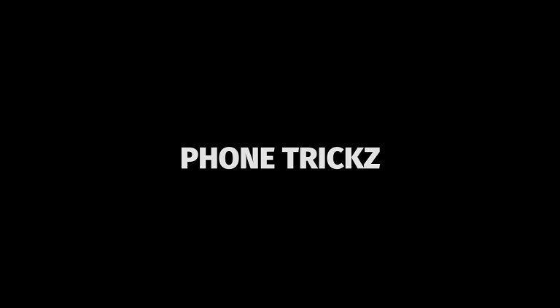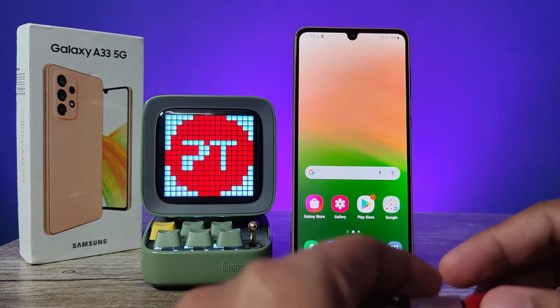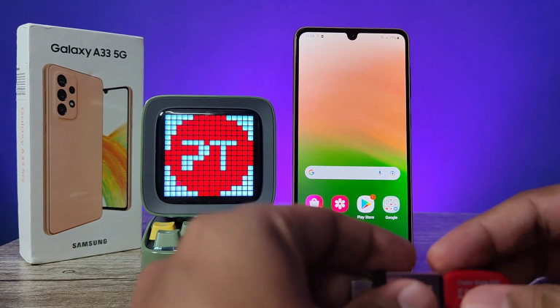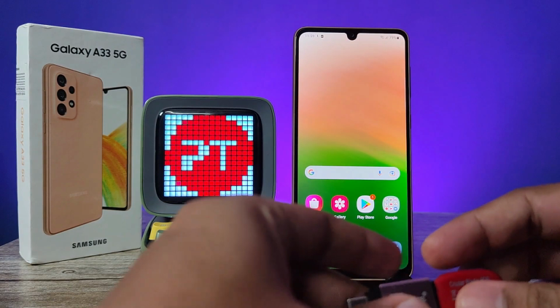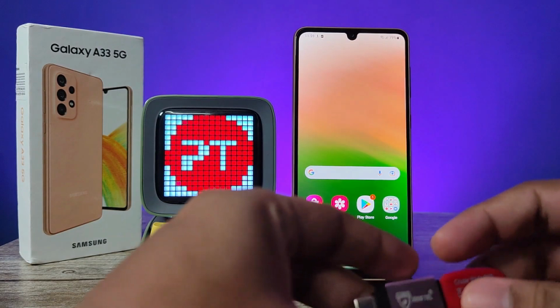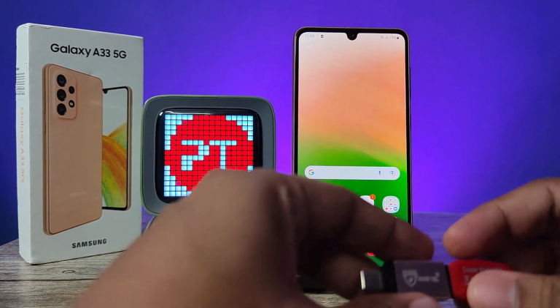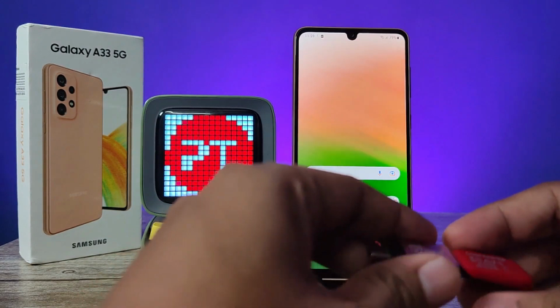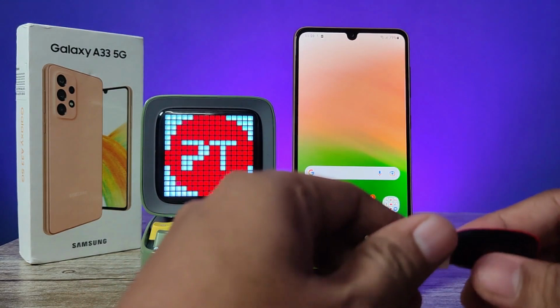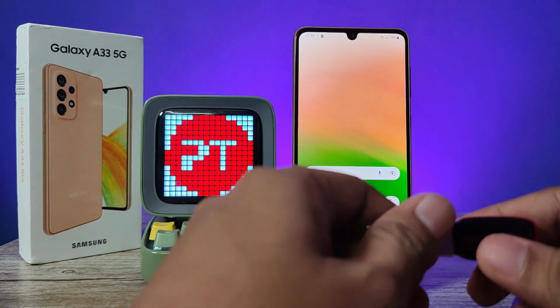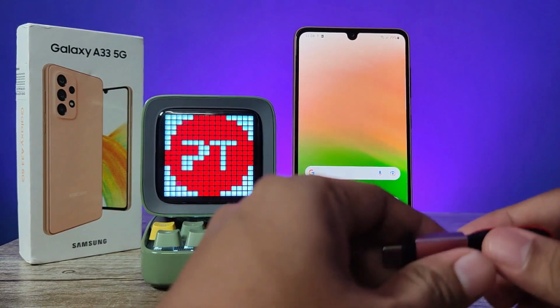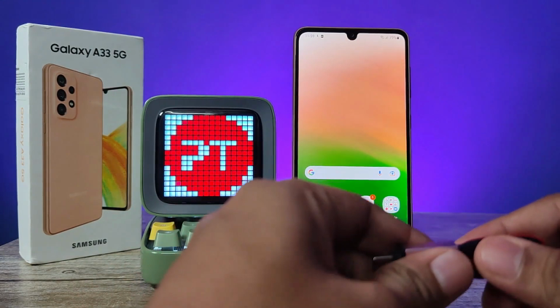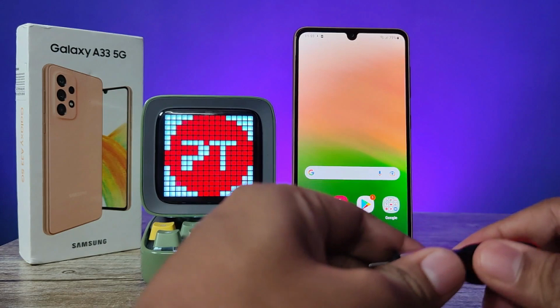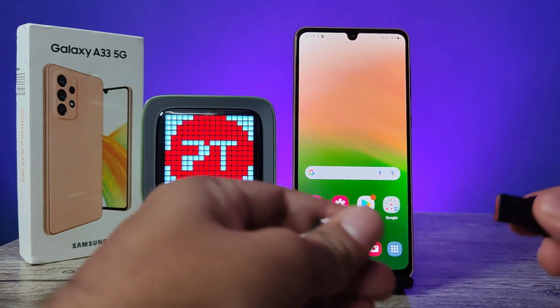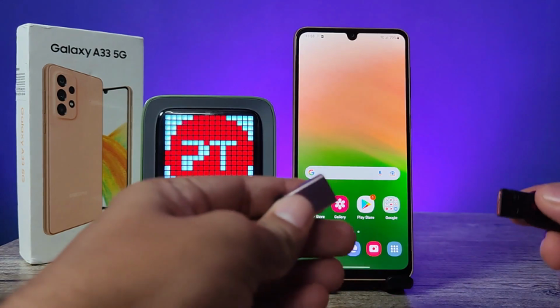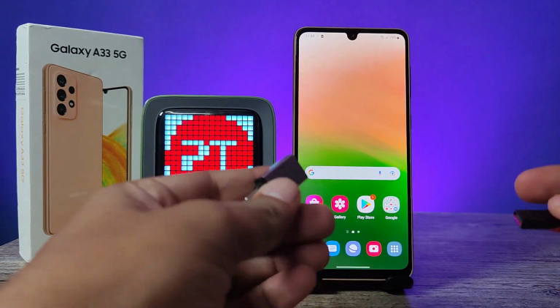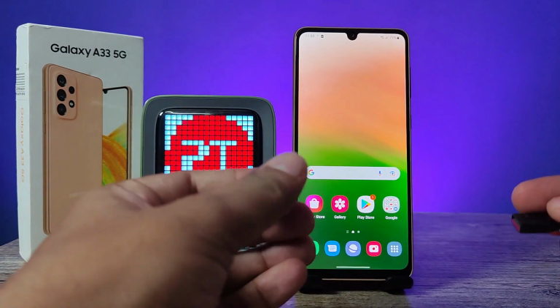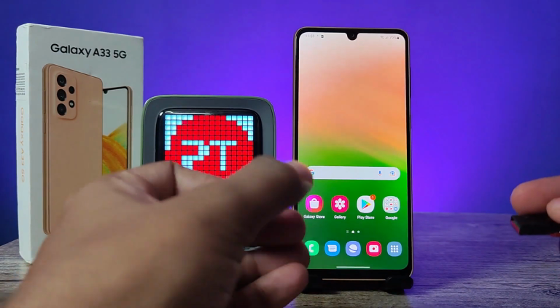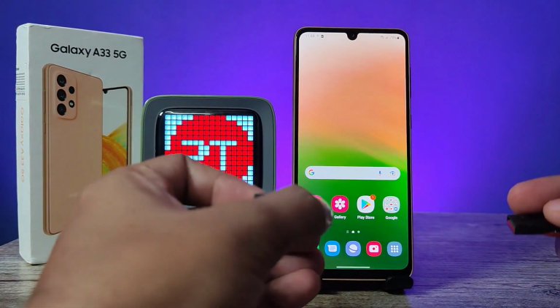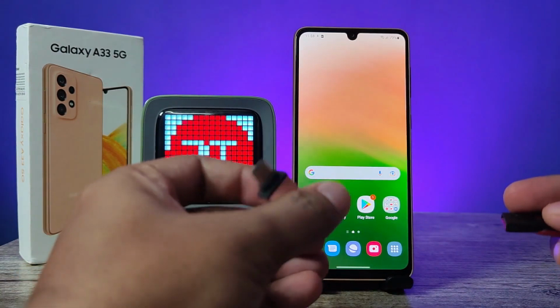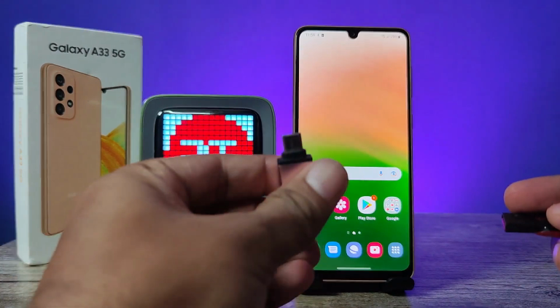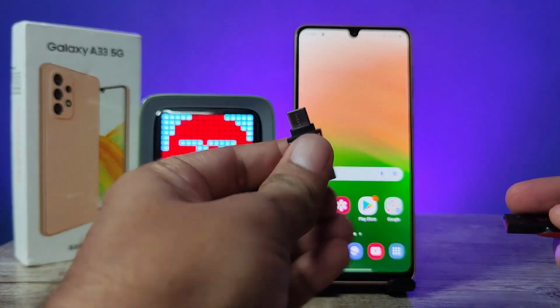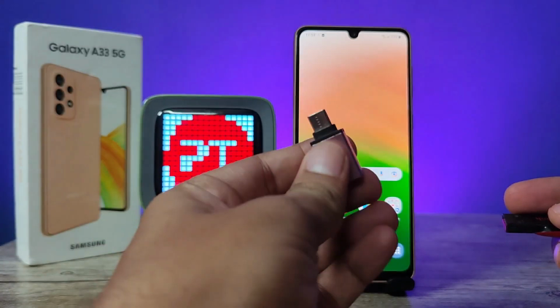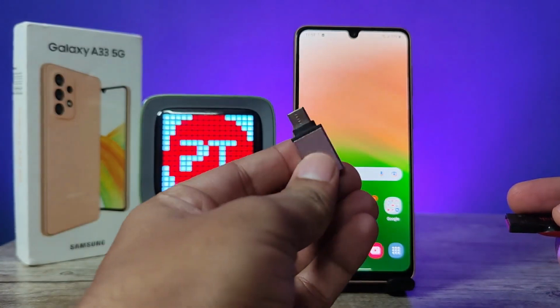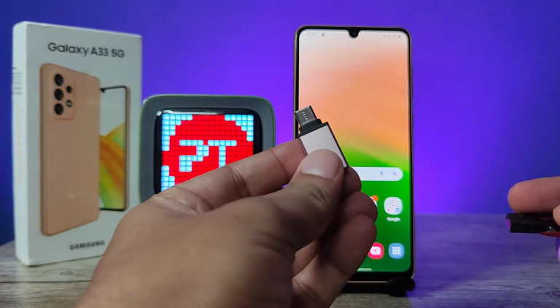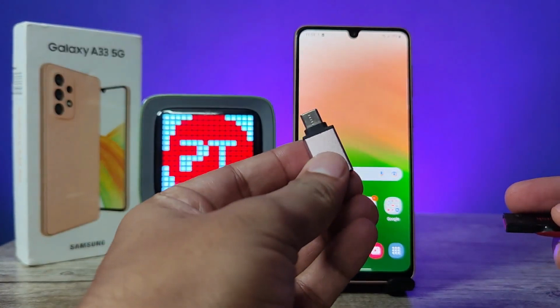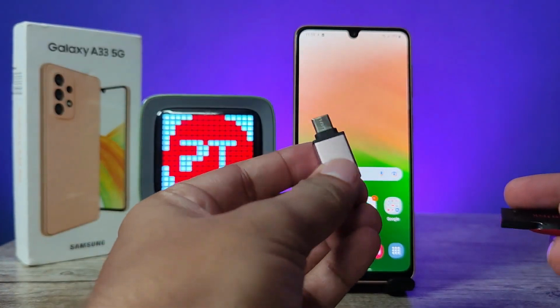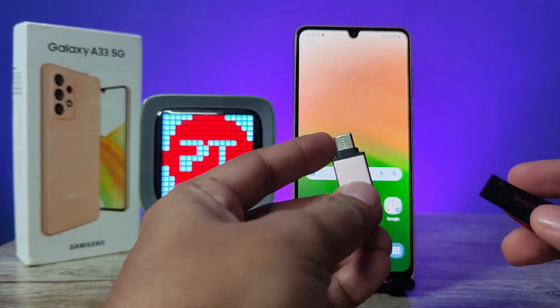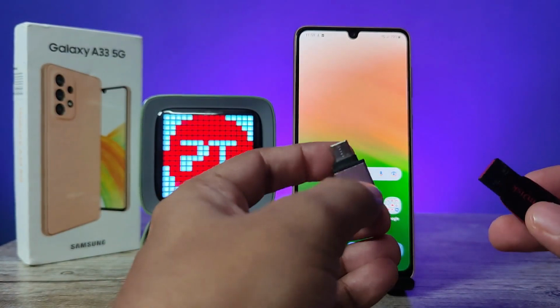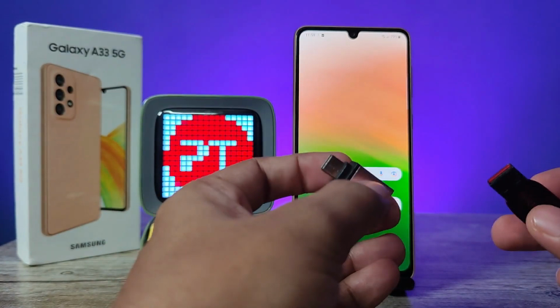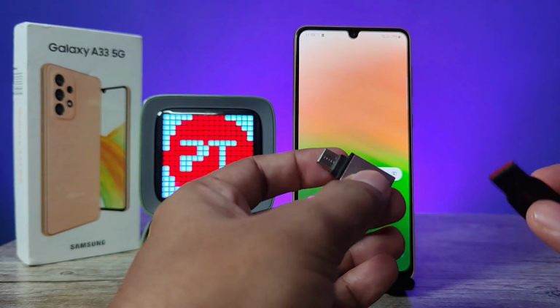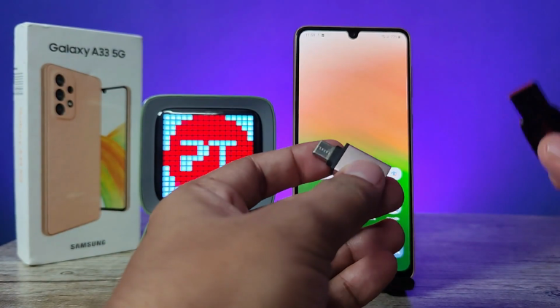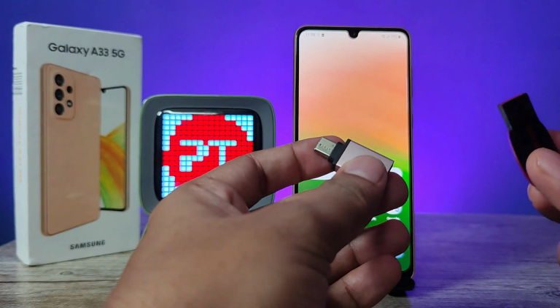Hey guys, welcome back to Phone Tricks. In this video we will learn how to use an OTG adapter with a normal pen drive or OTG pen drive in the Samsung Galaxy A33 5G smartphone.